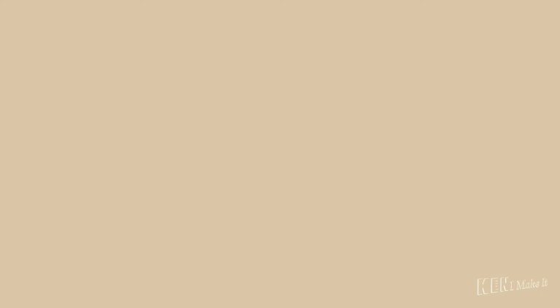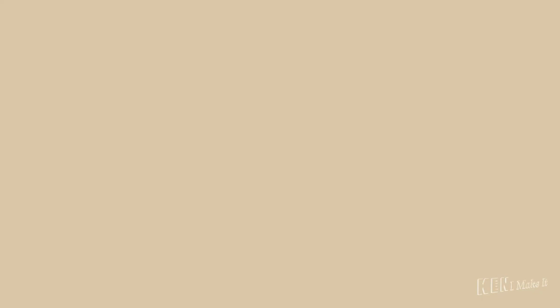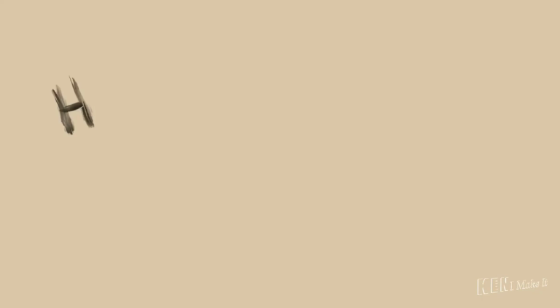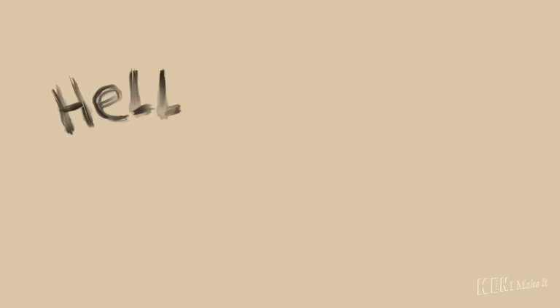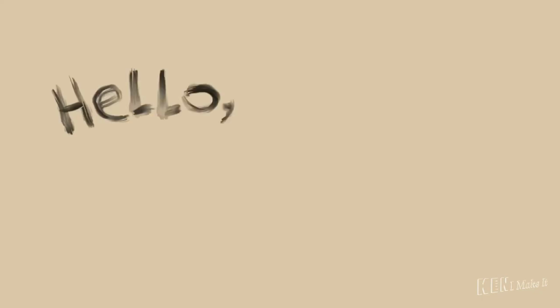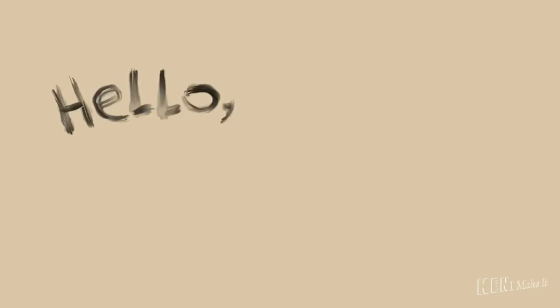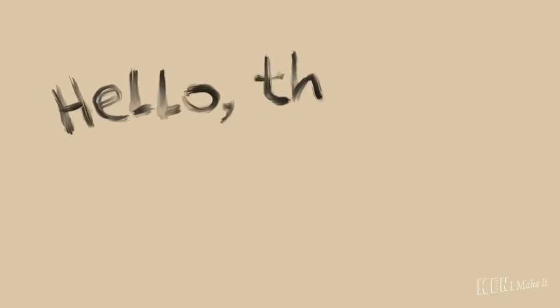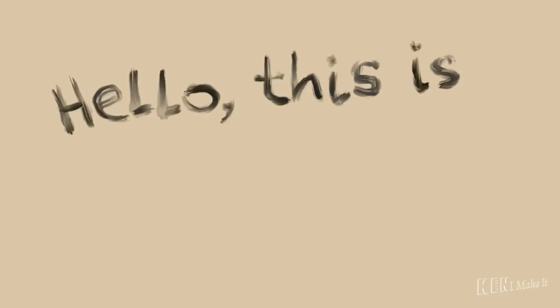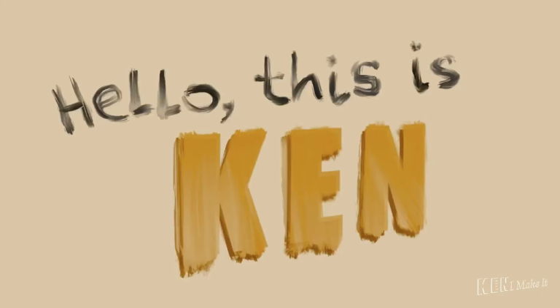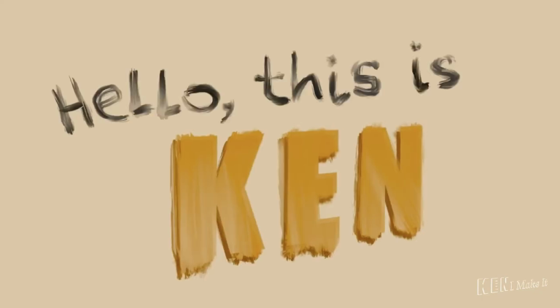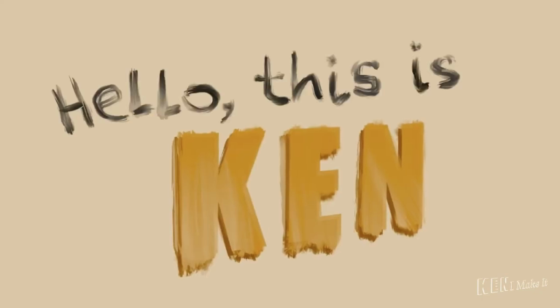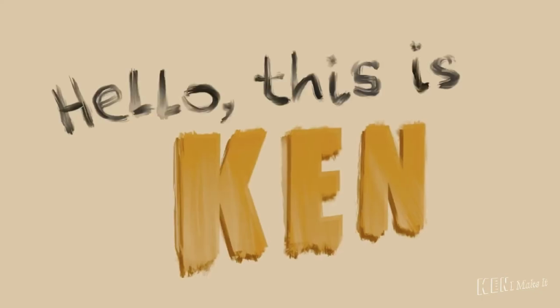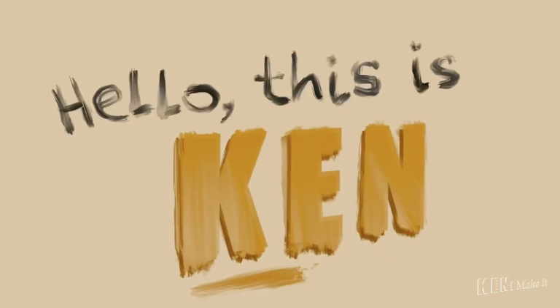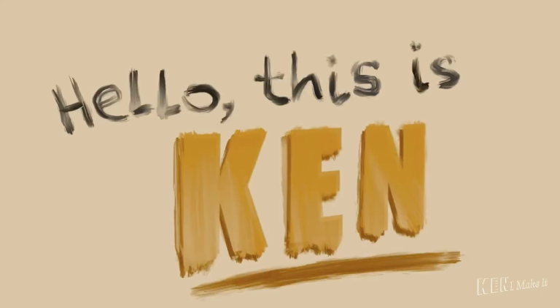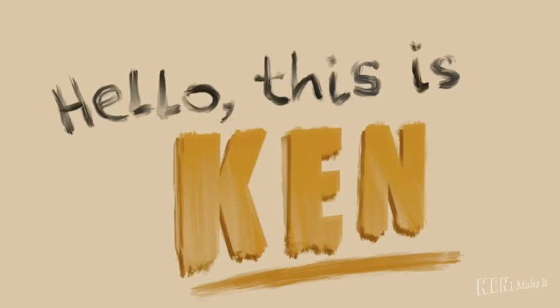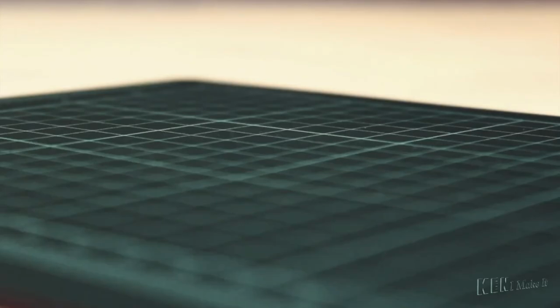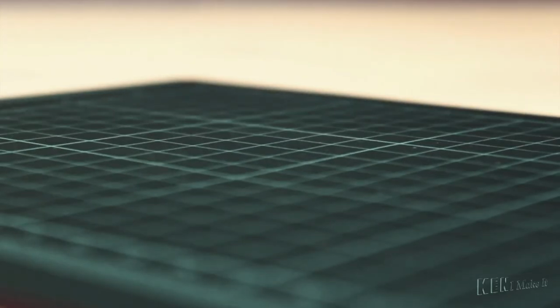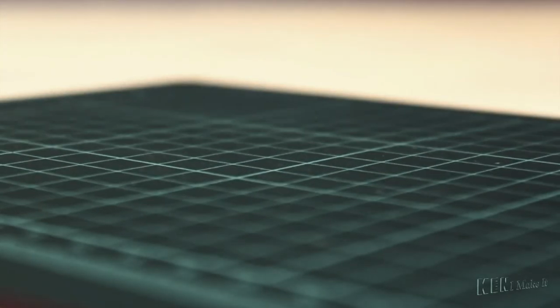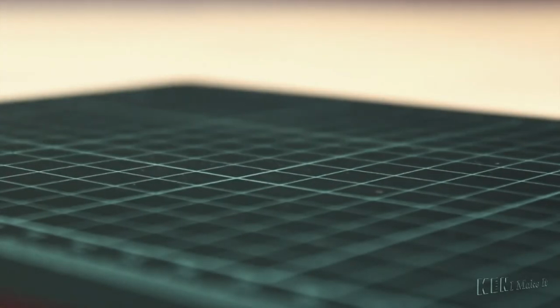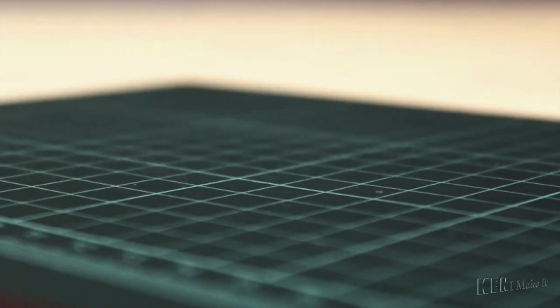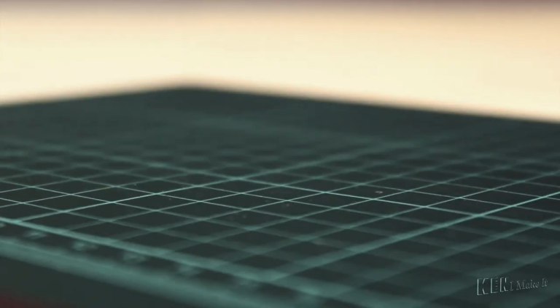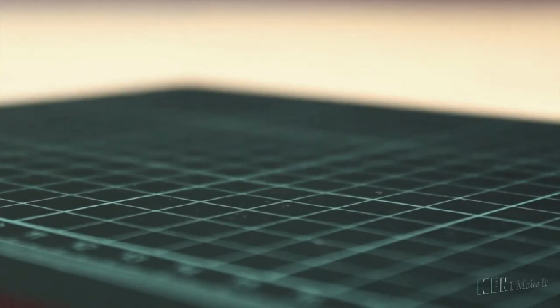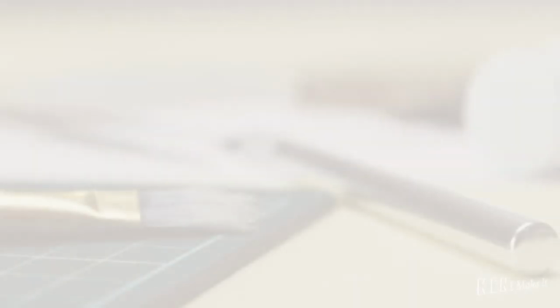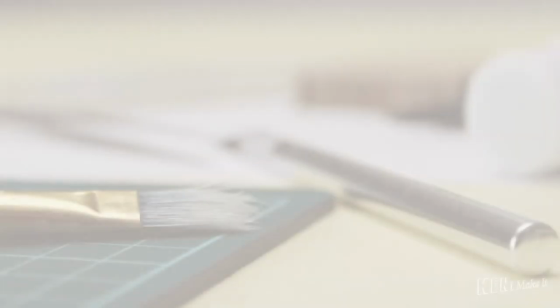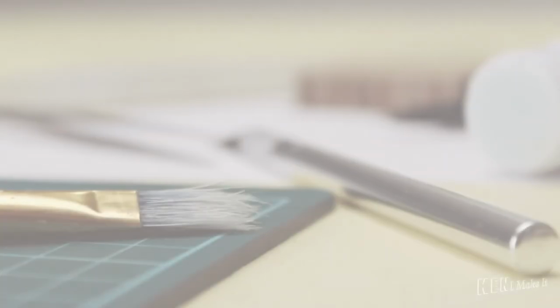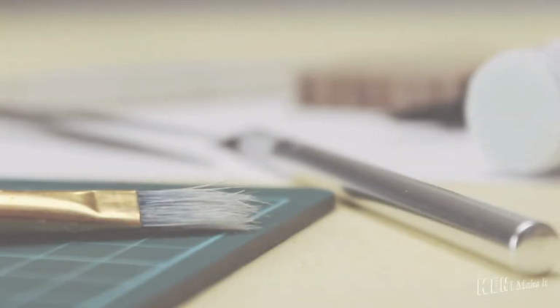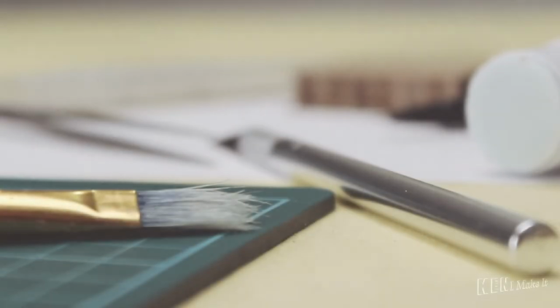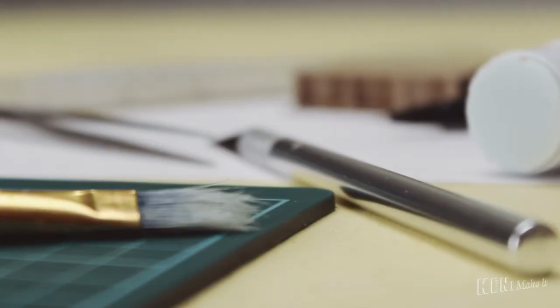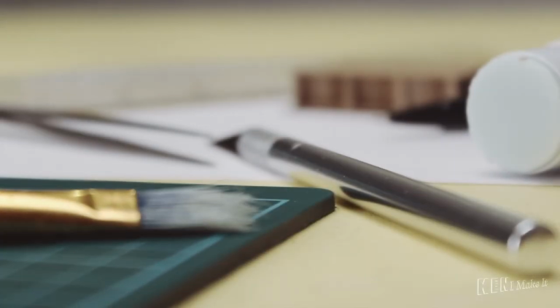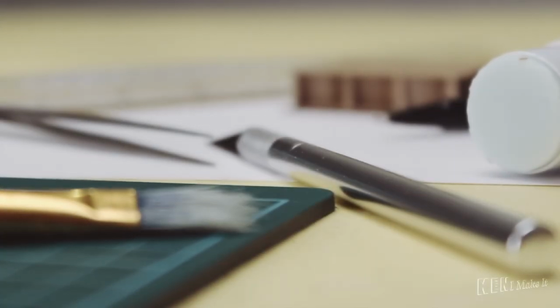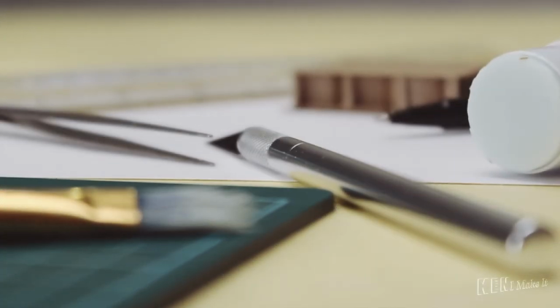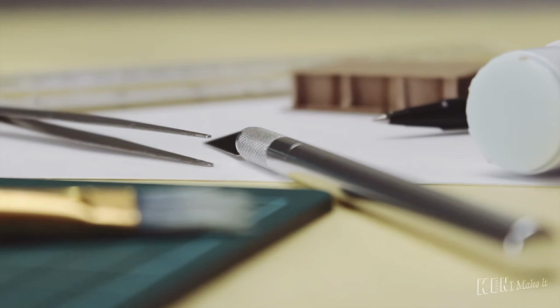Hello, this is Ken. I like making things. Welcome to my YouTube channel.